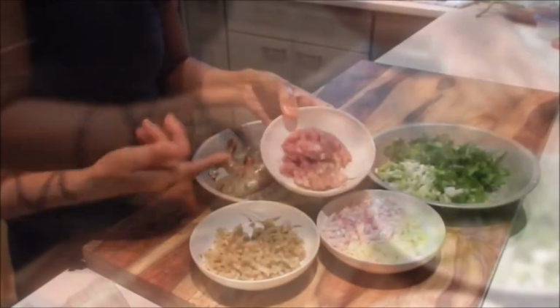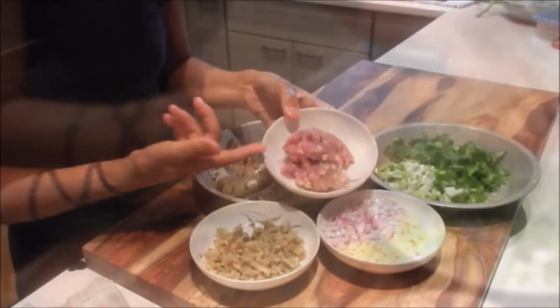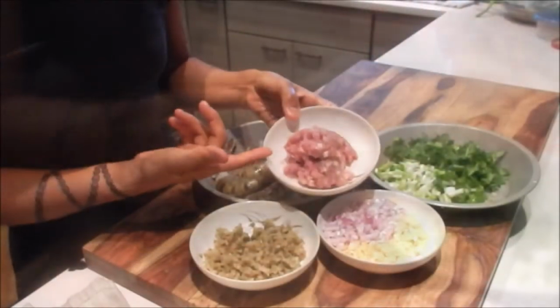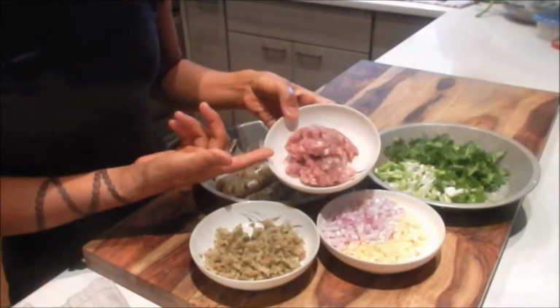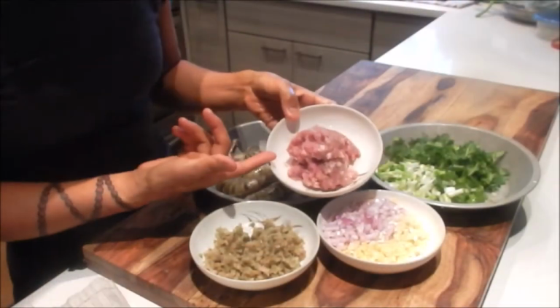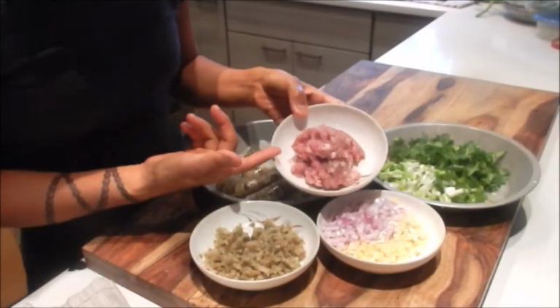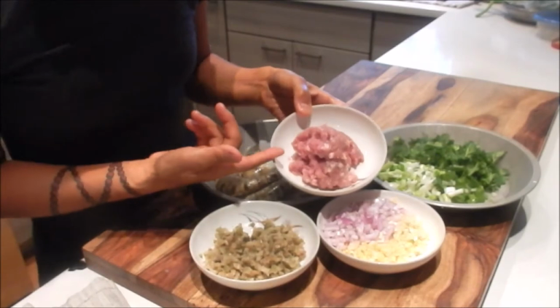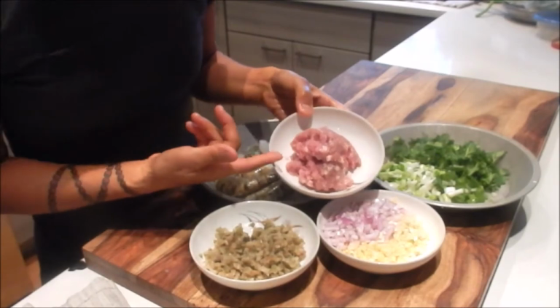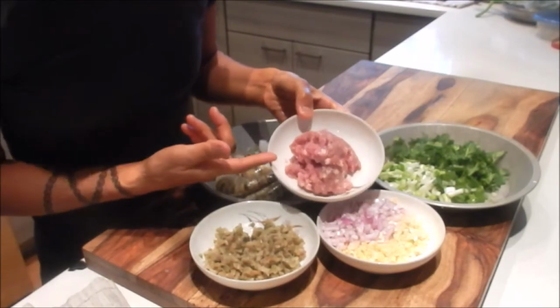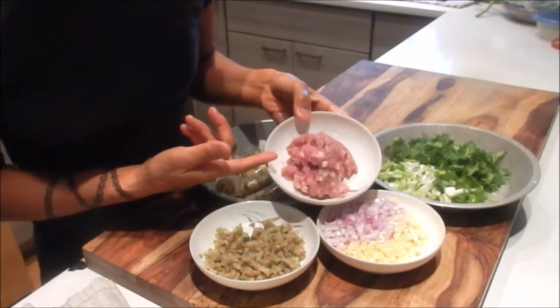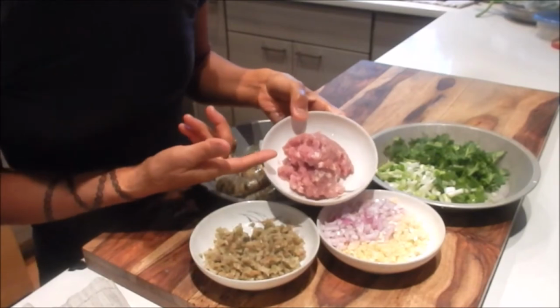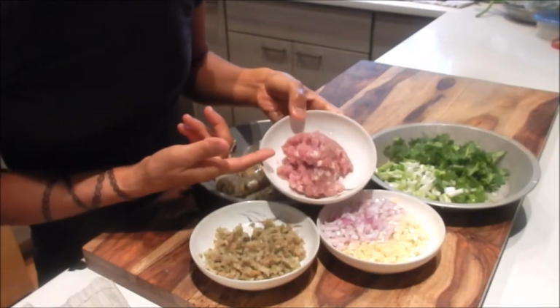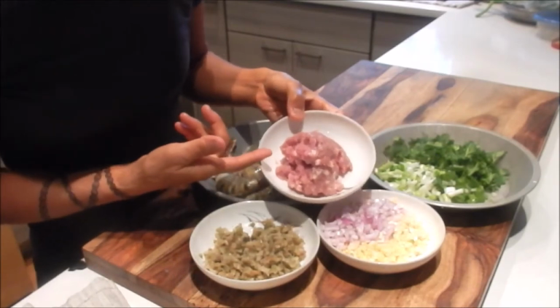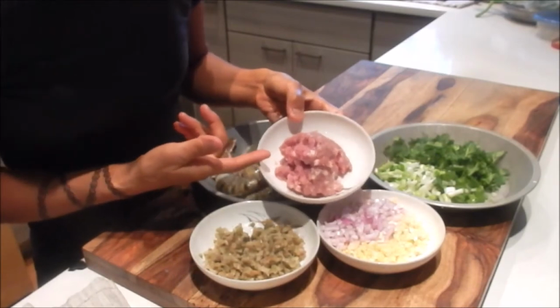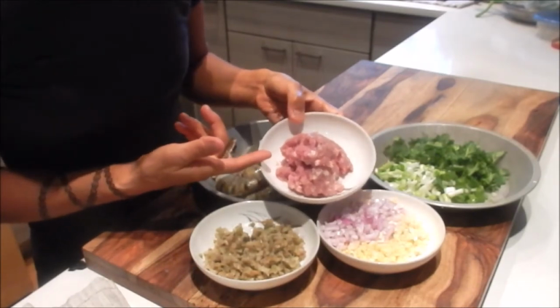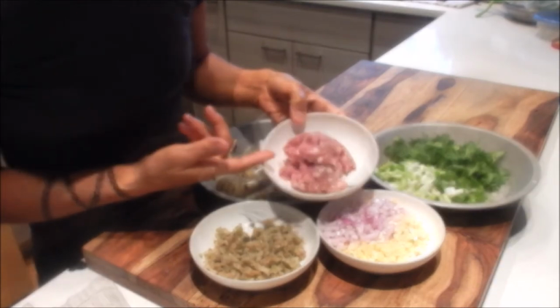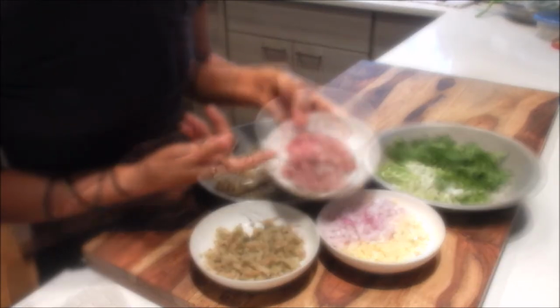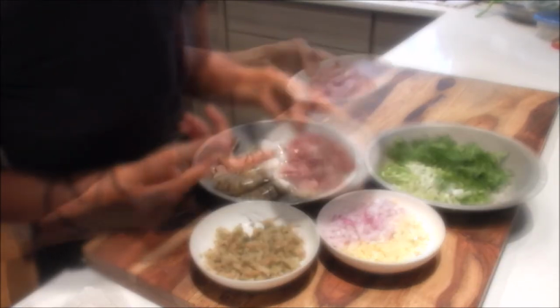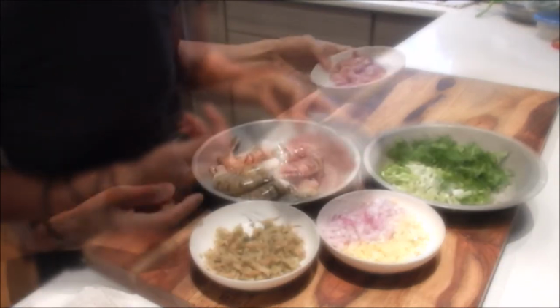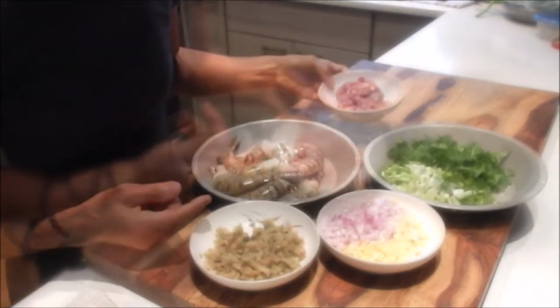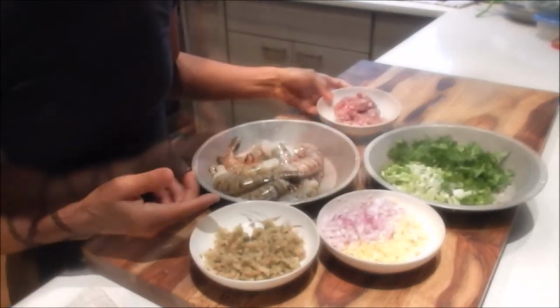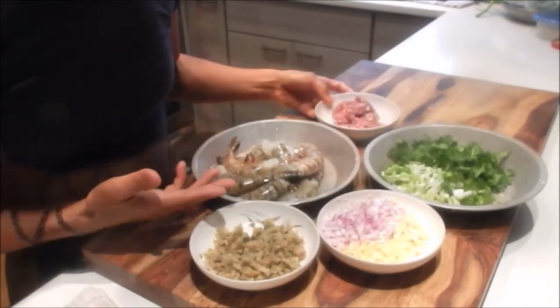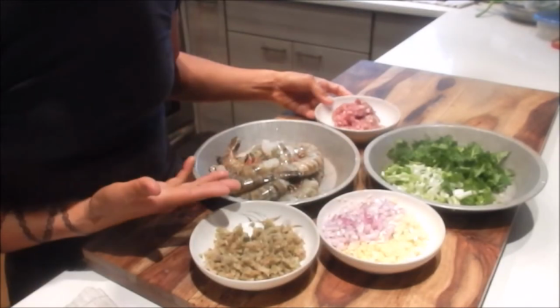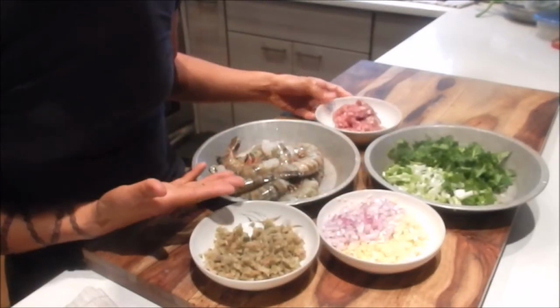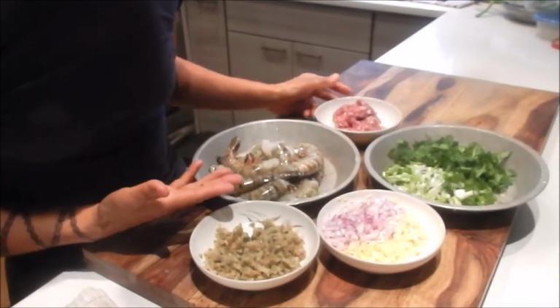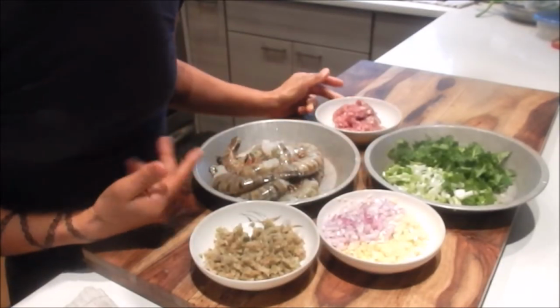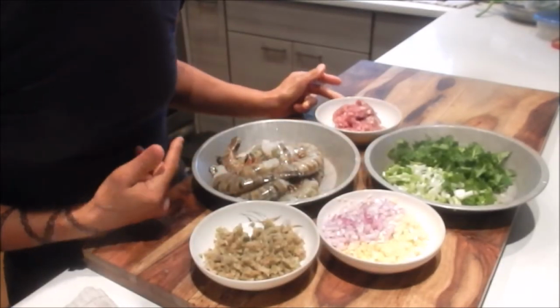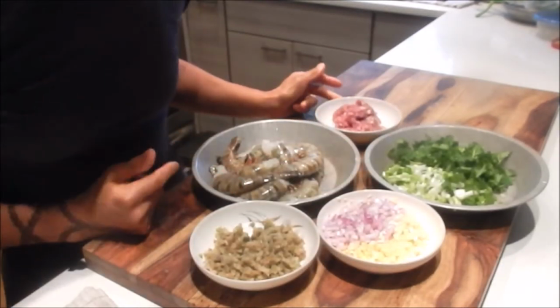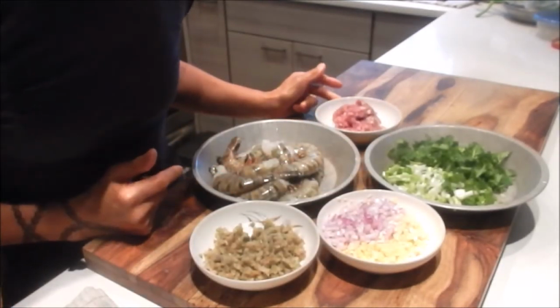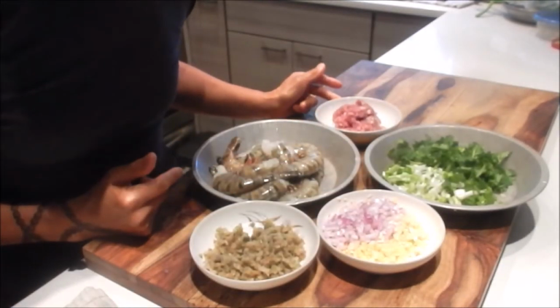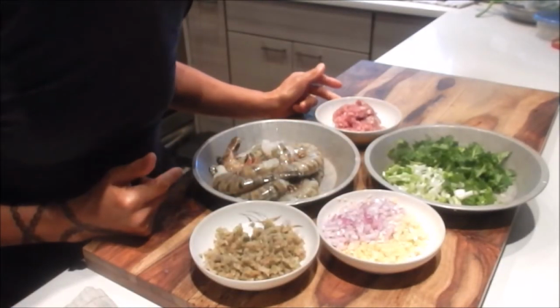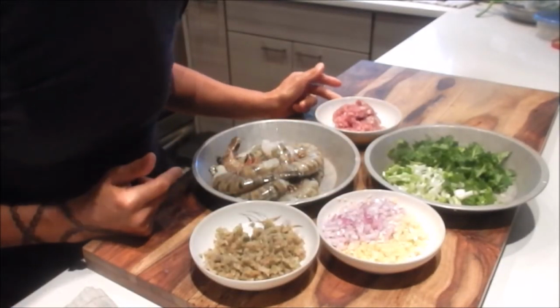For the pork, I'm going to season it as I cook it in the pan. All the prep is done — let's start cooking.